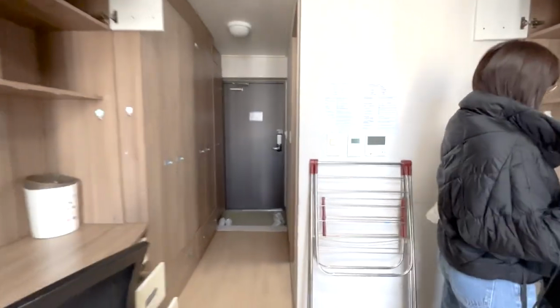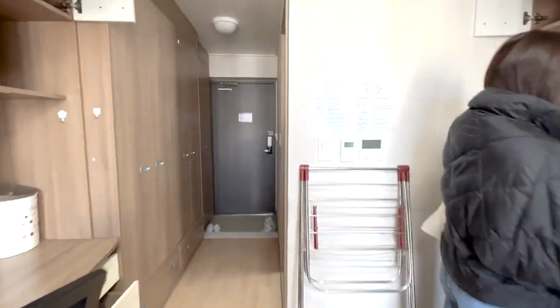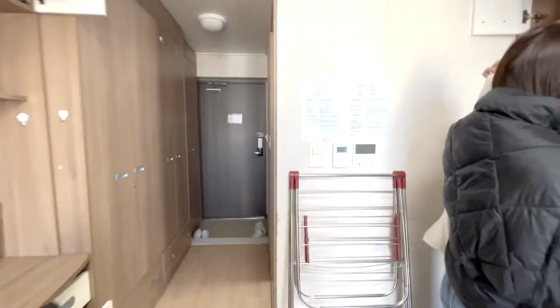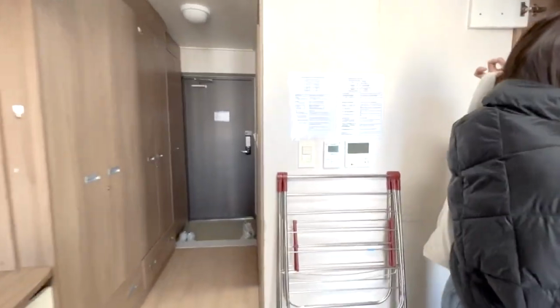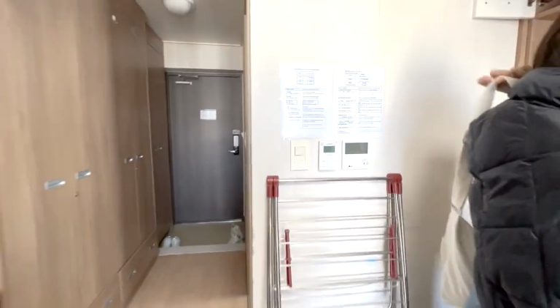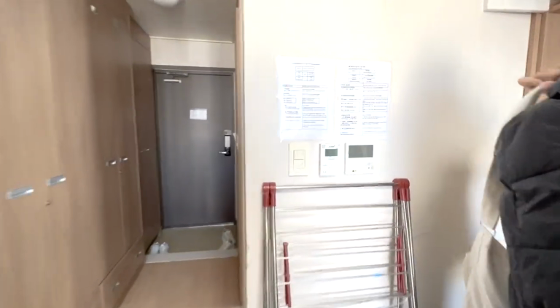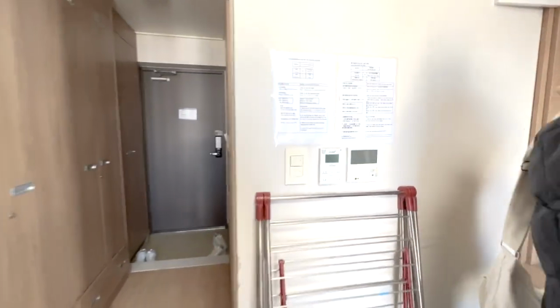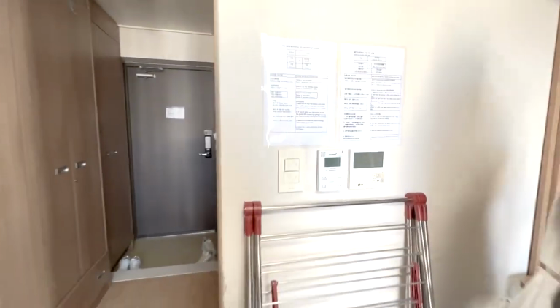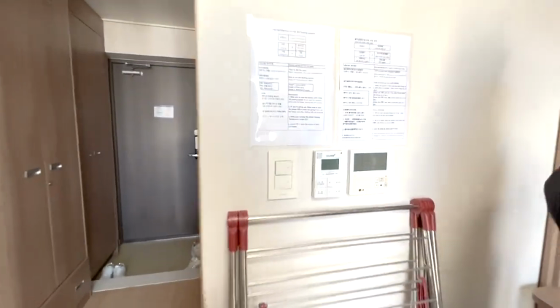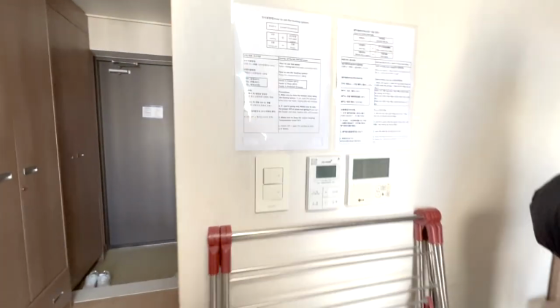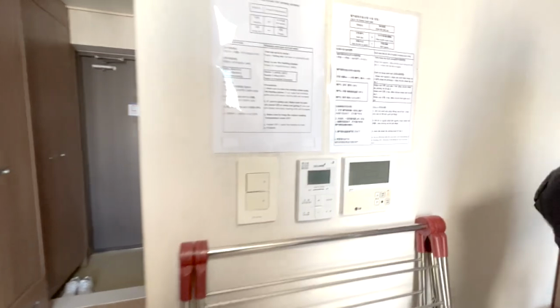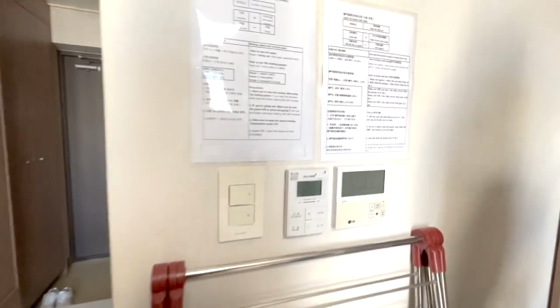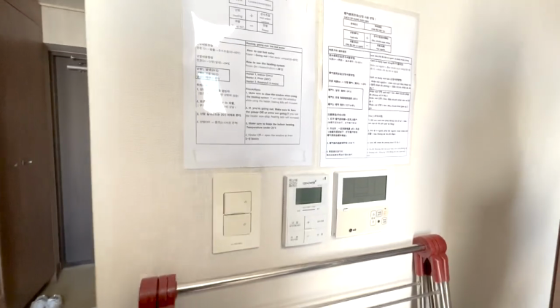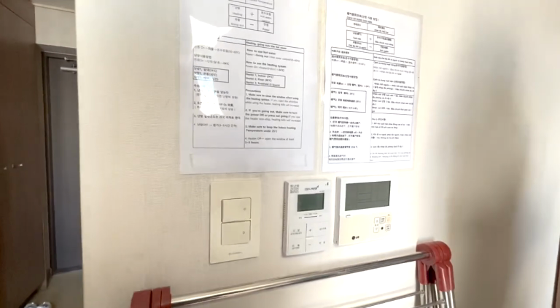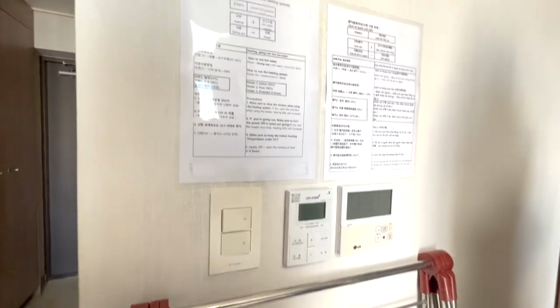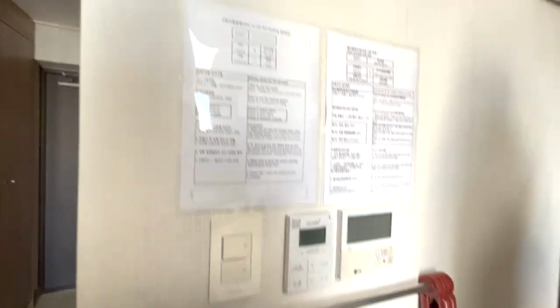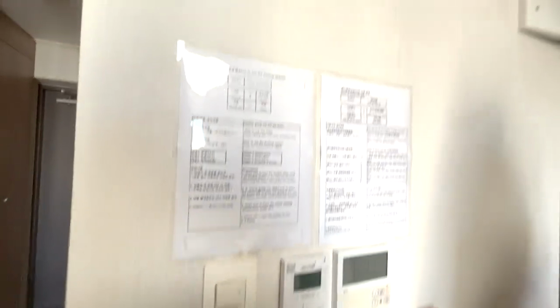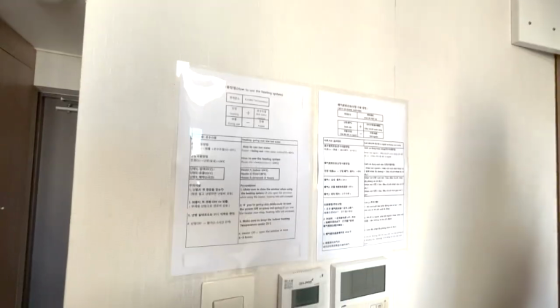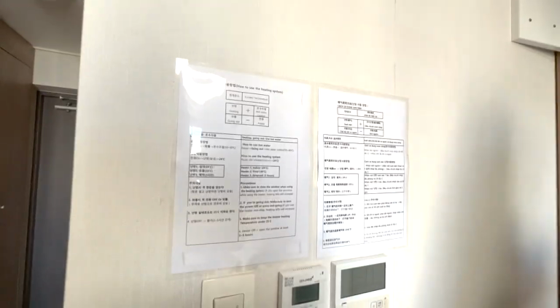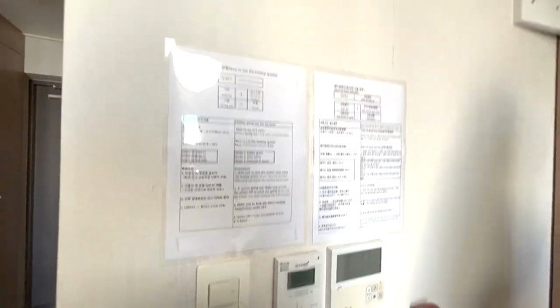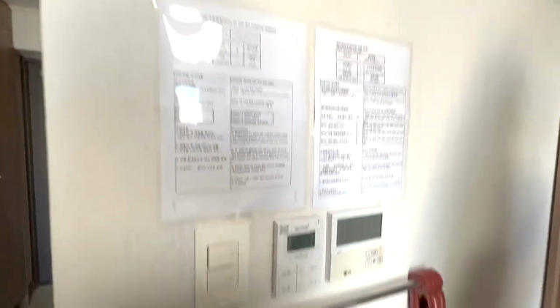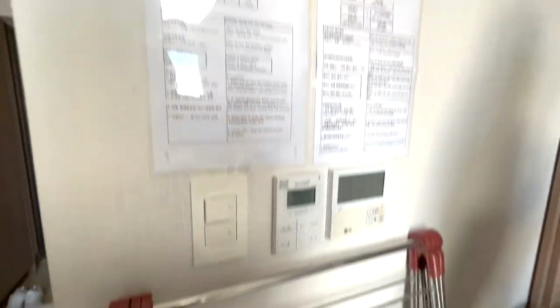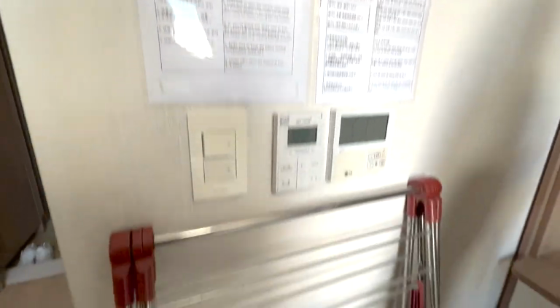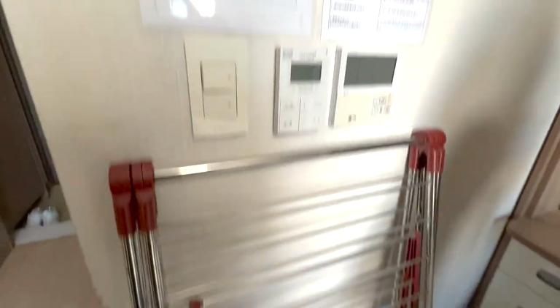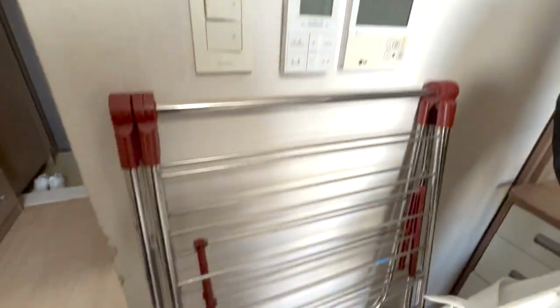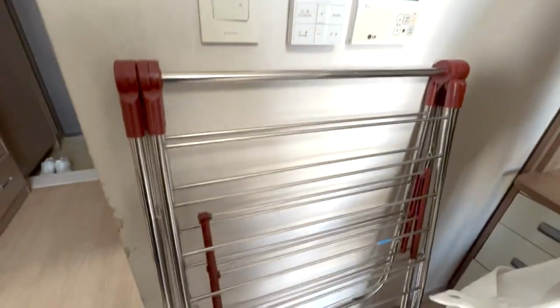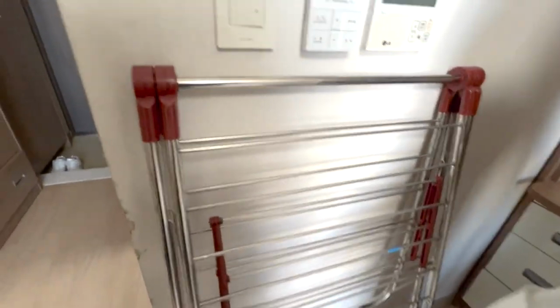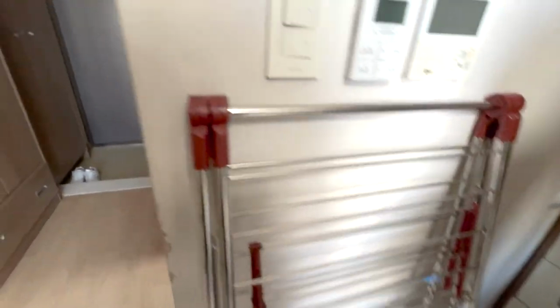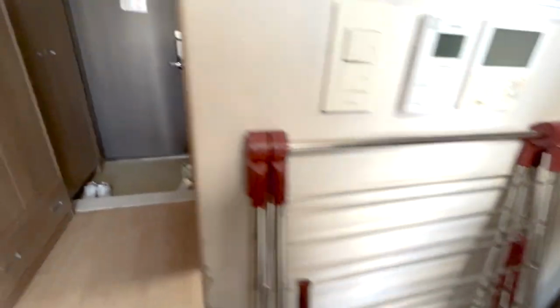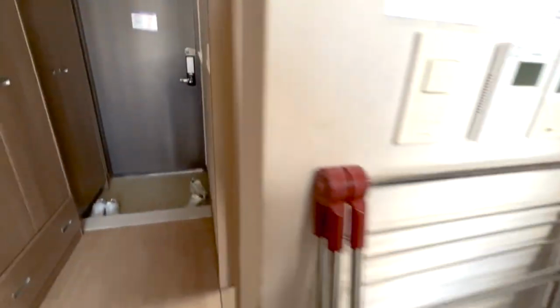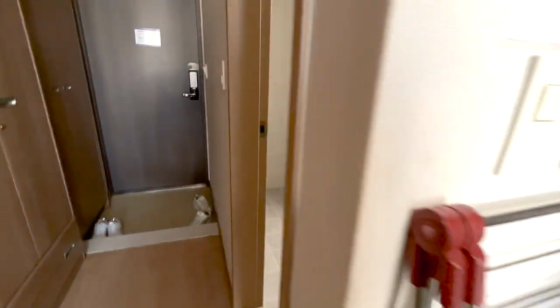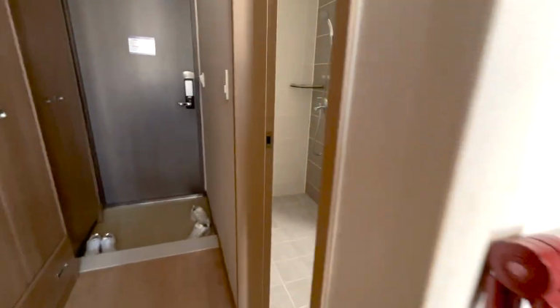These are the water and floor heater switches, and the AC controller. That's the laundry rack that they provided.